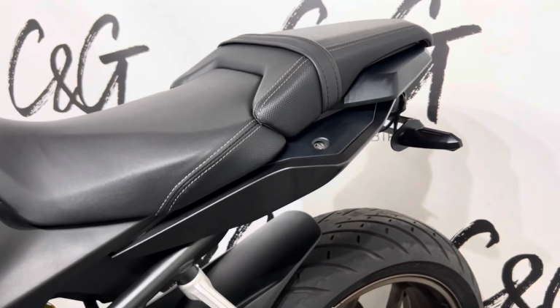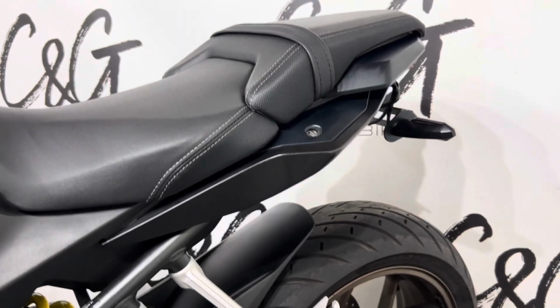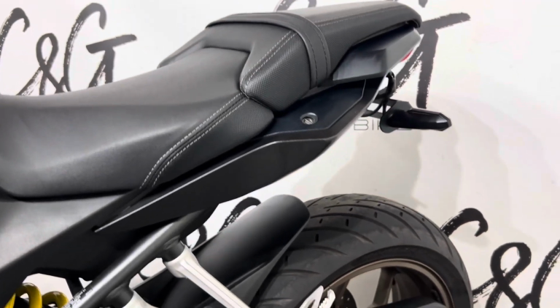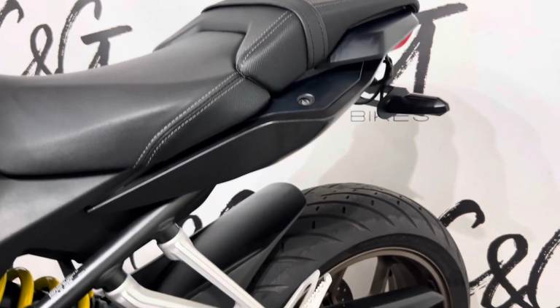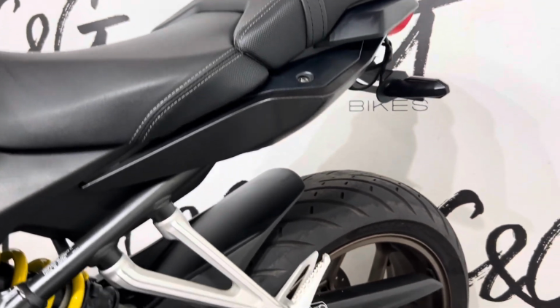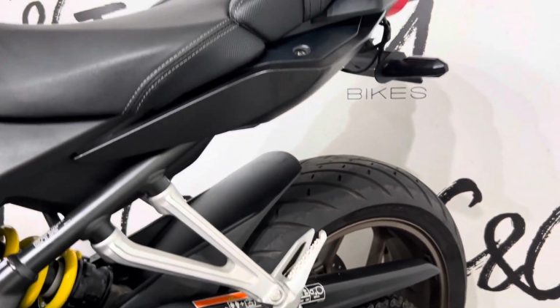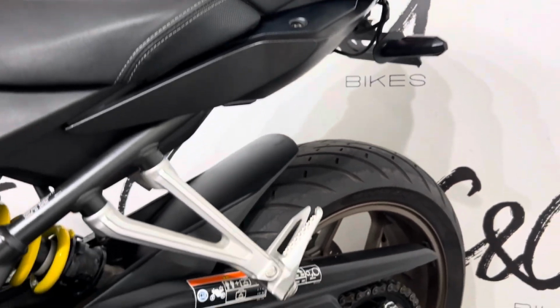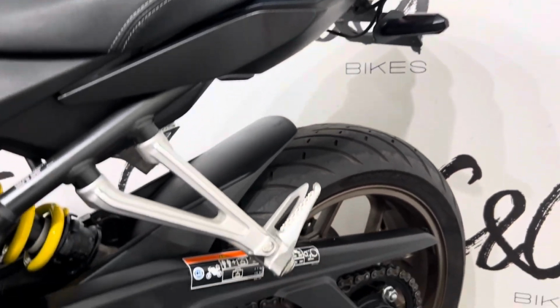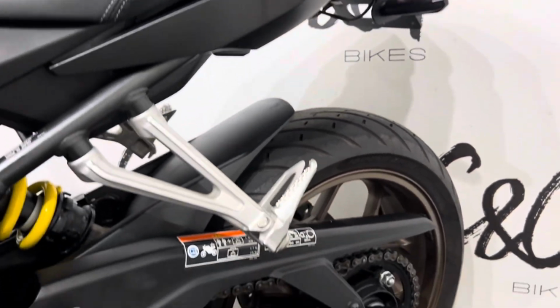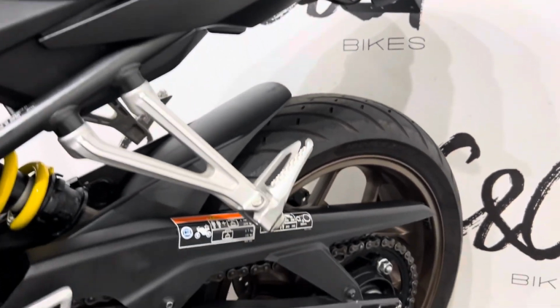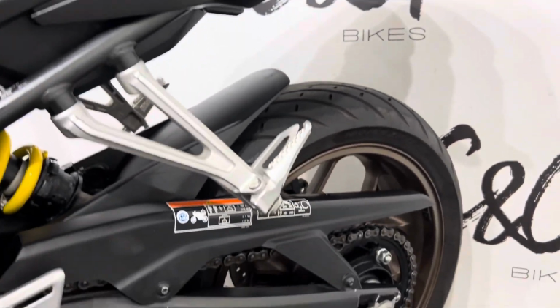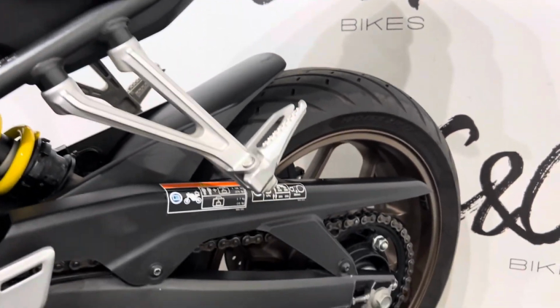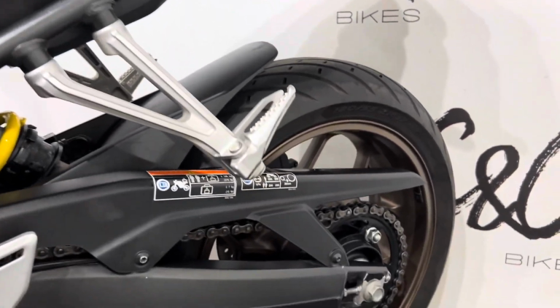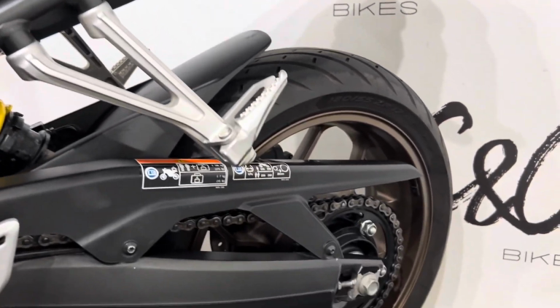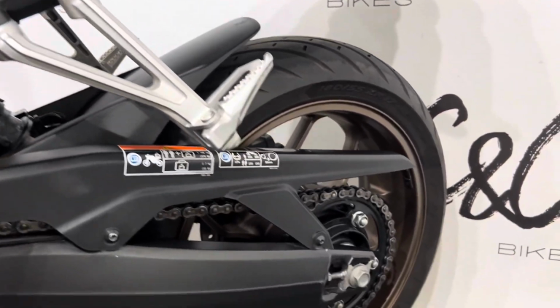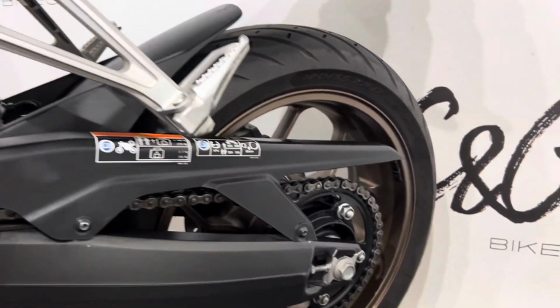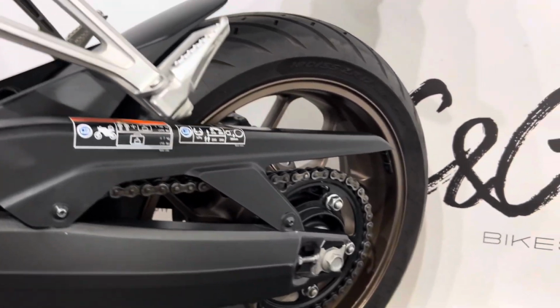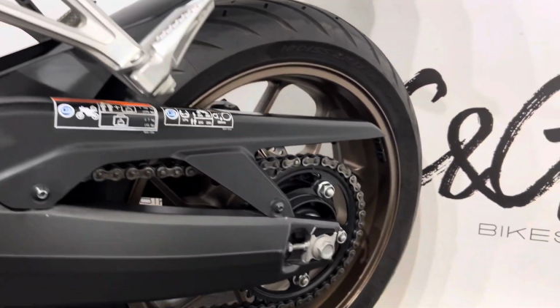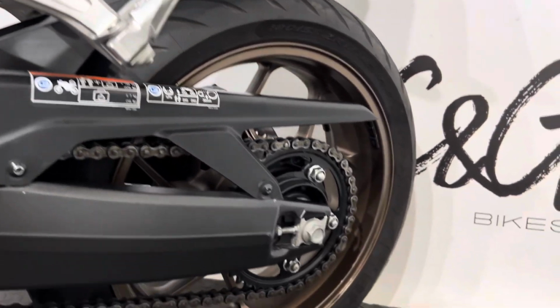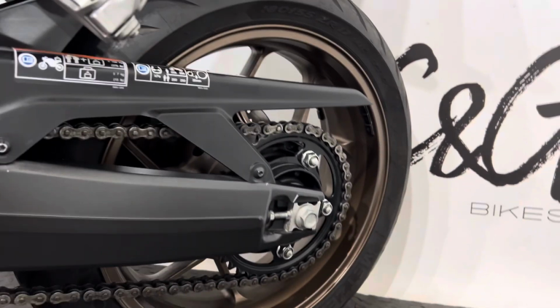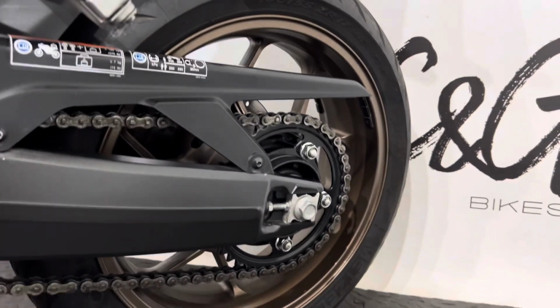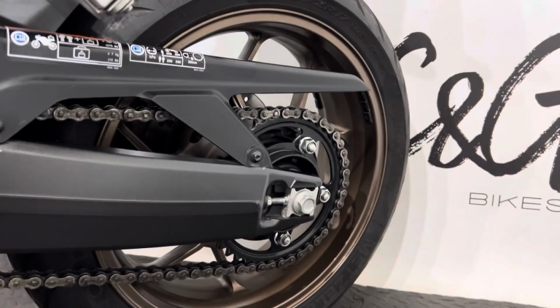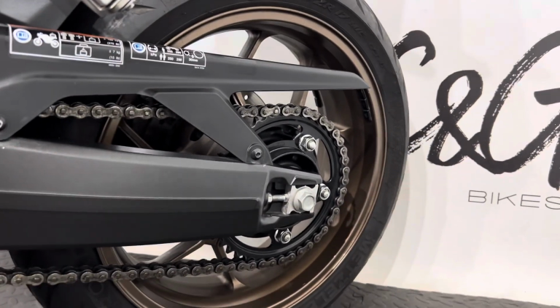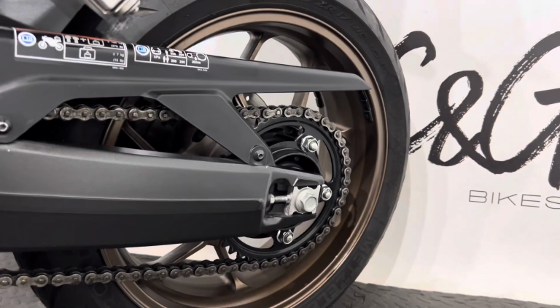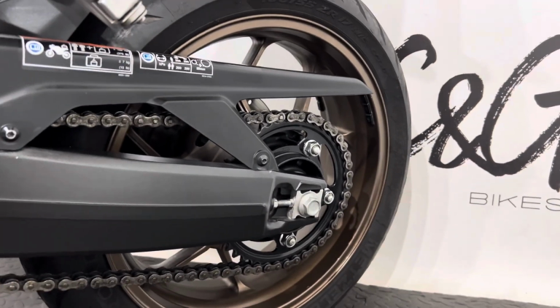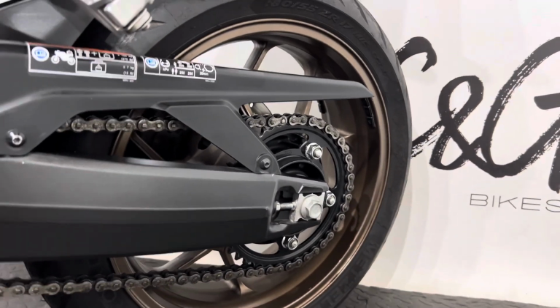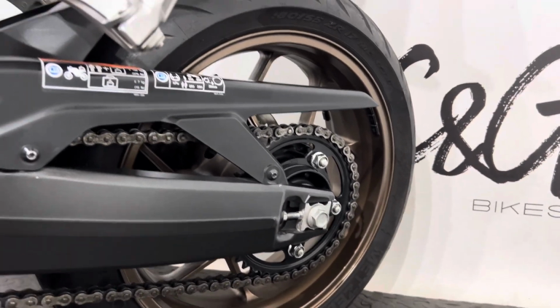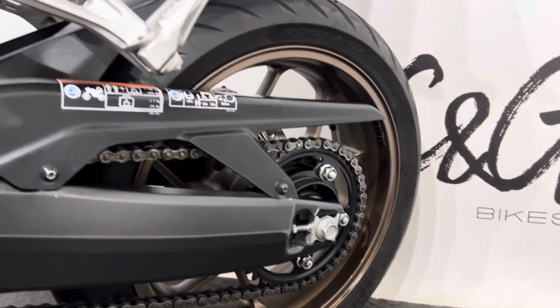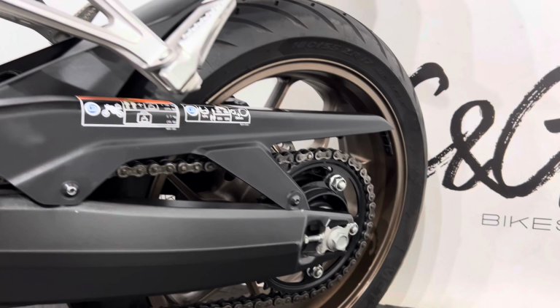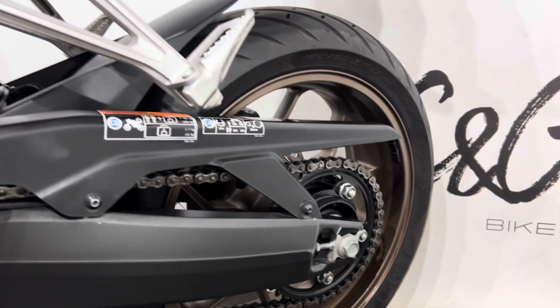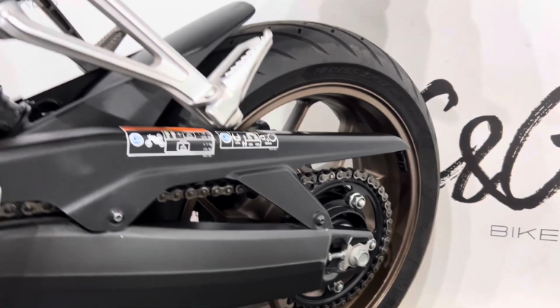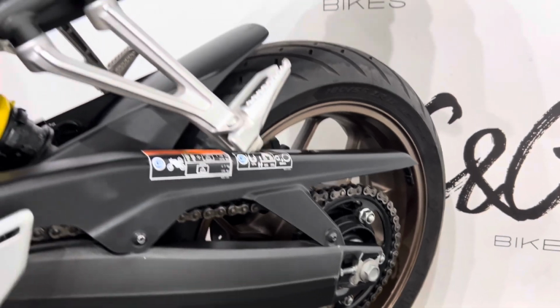Tyres both front and rear are in lovely condition, as well as the chain and sprocket. Brakes, both discs and pads, are also in good condition.